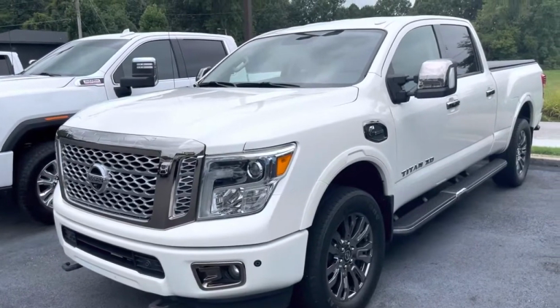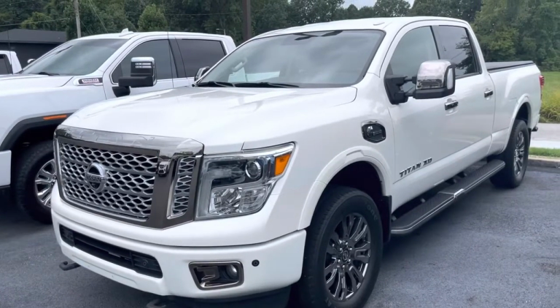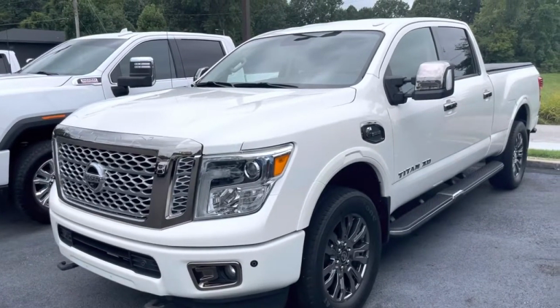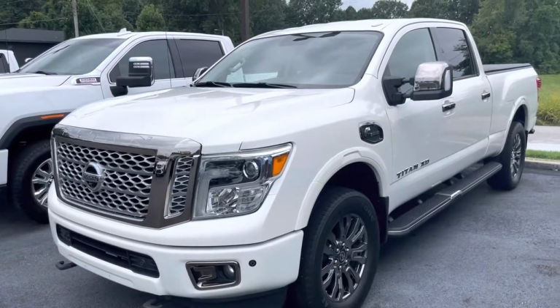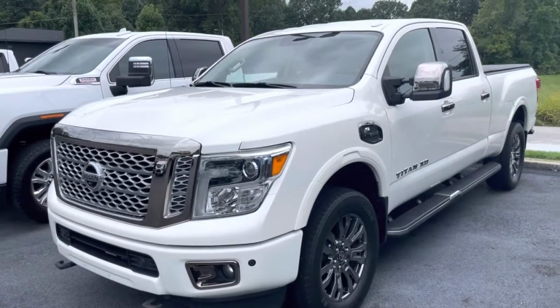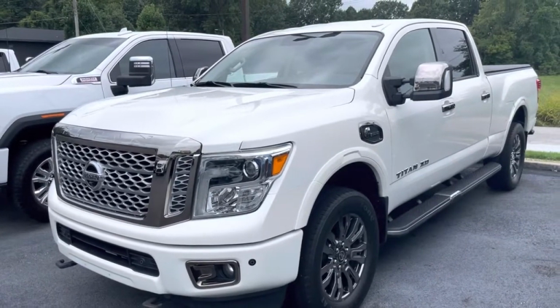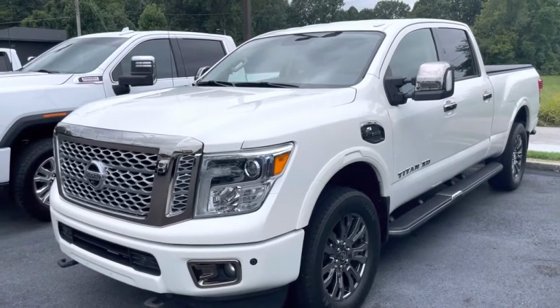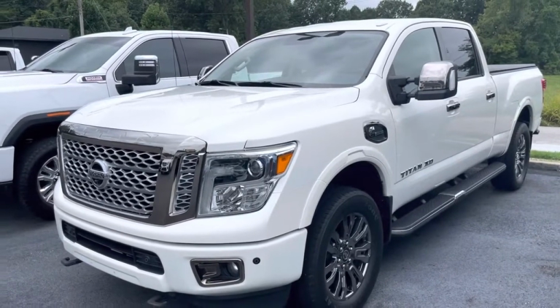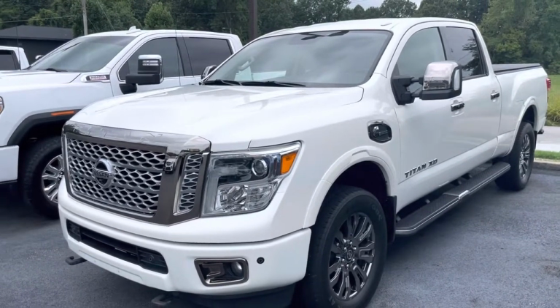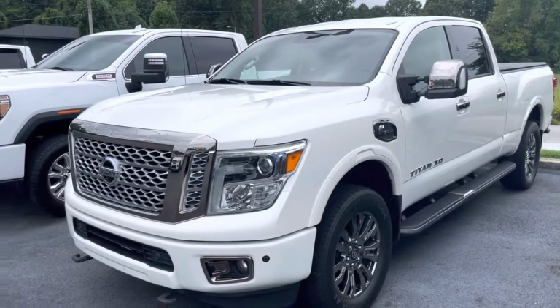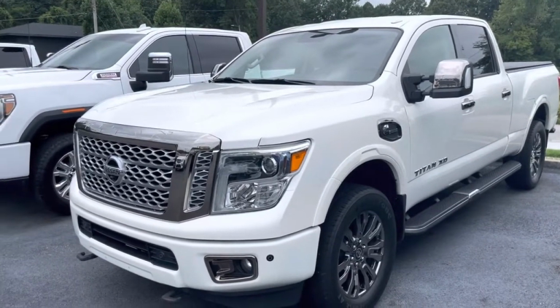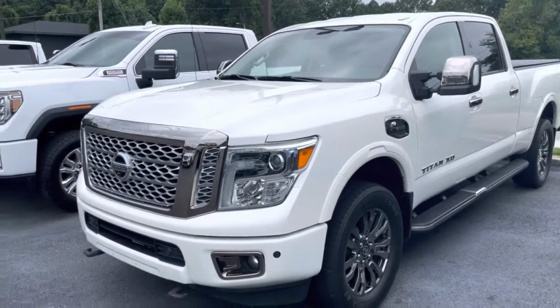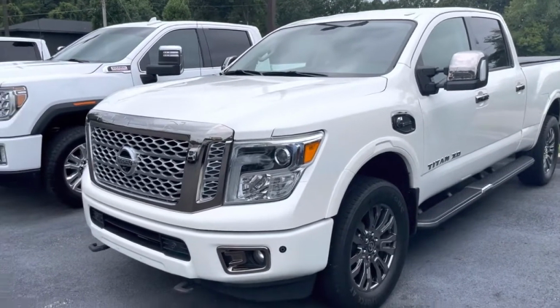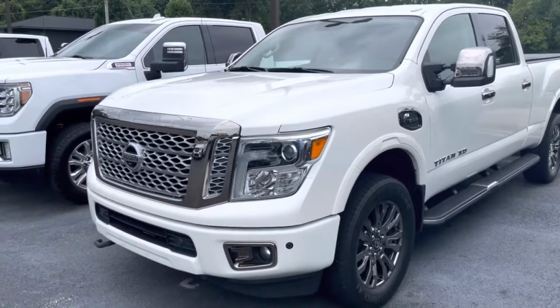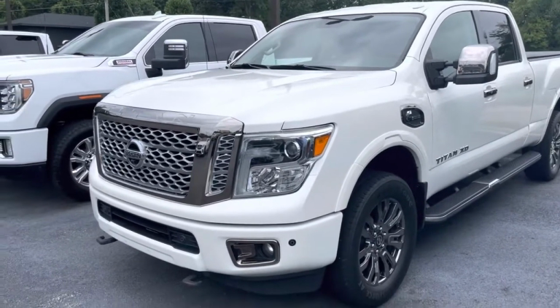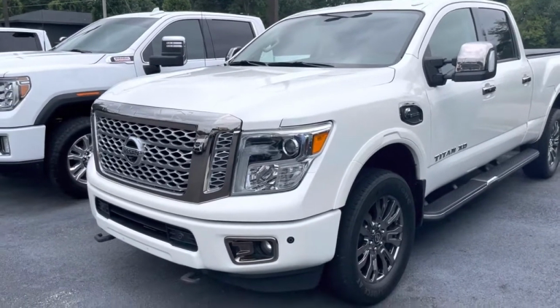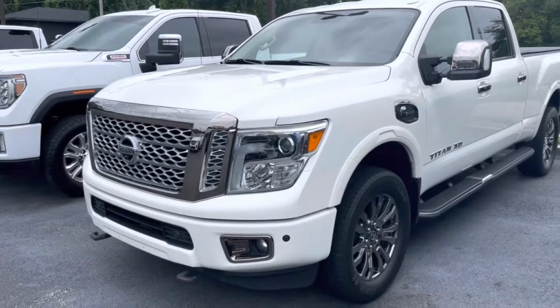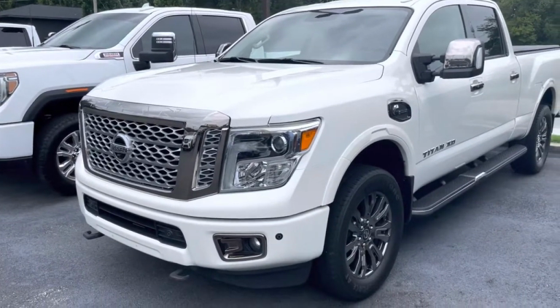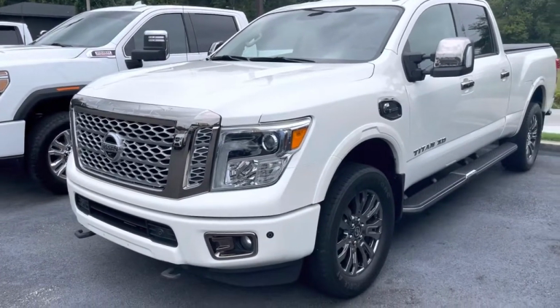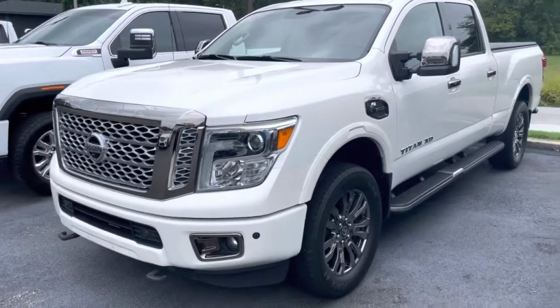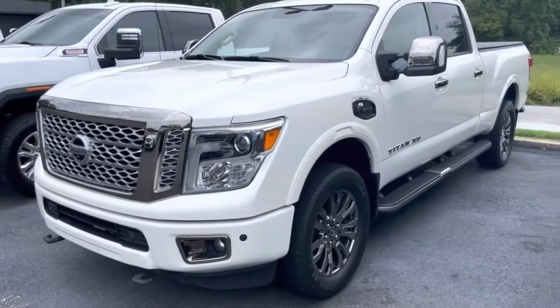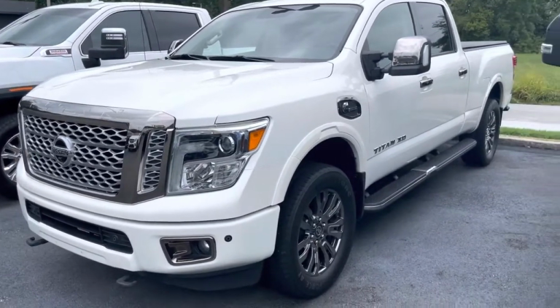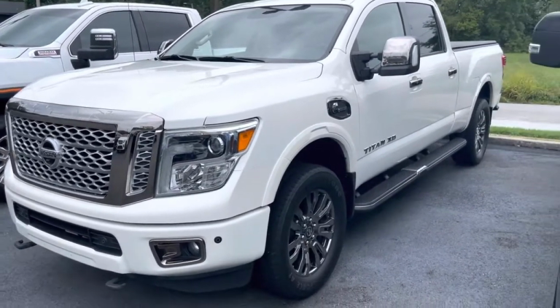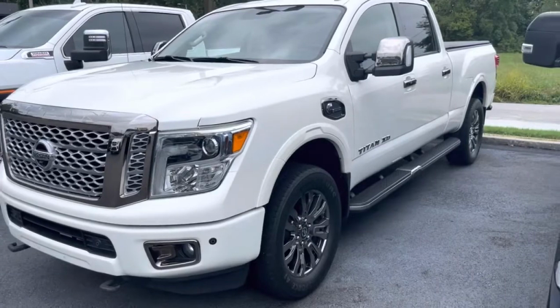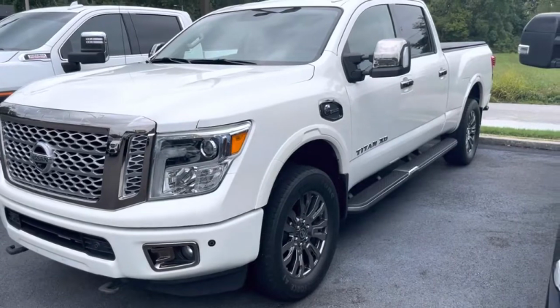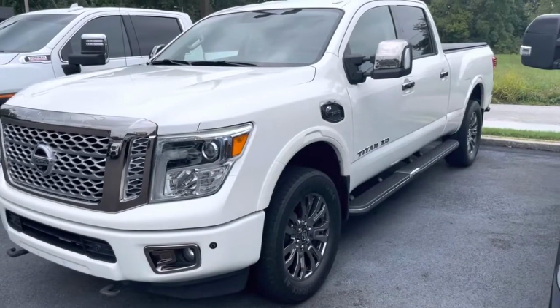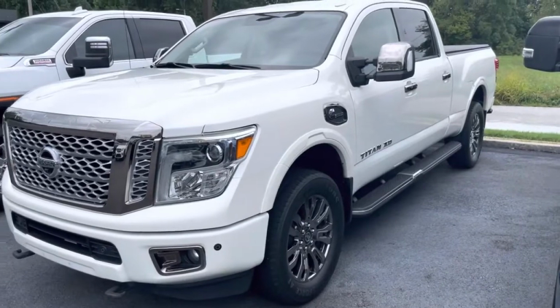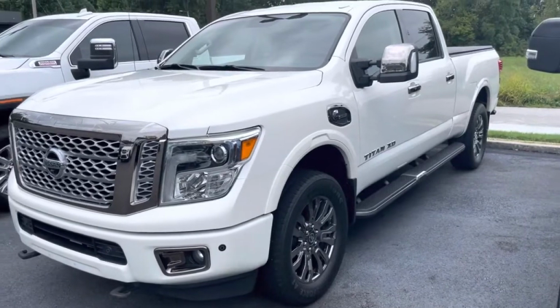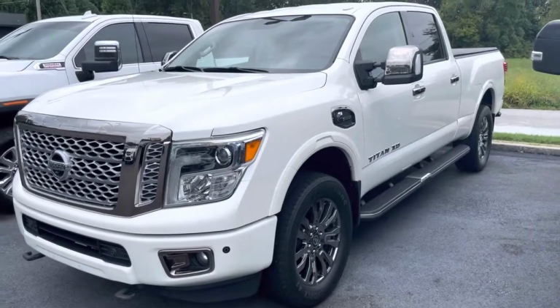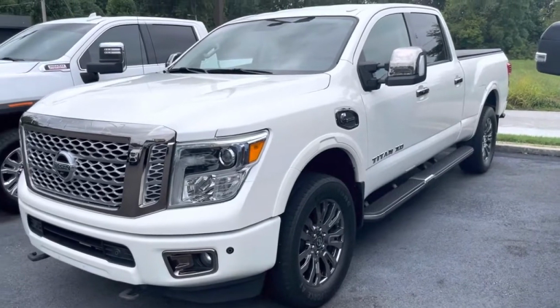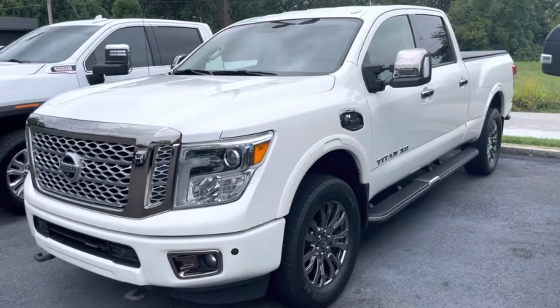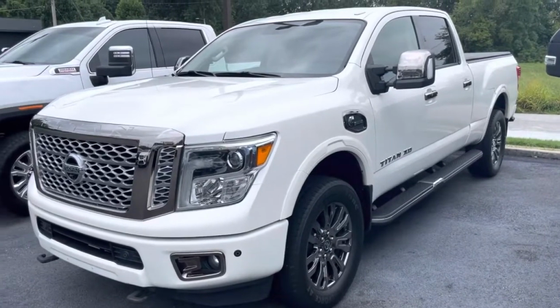That concludes the walk-around video of the truck. With any questions, give me a shout. Thanks.